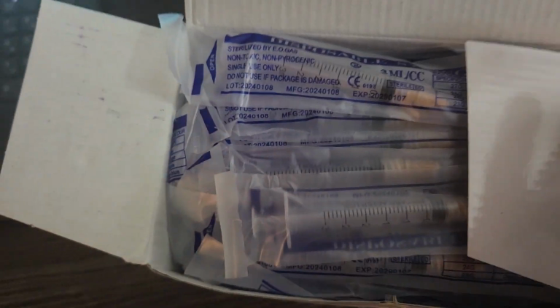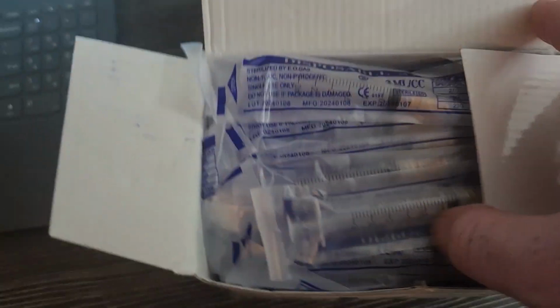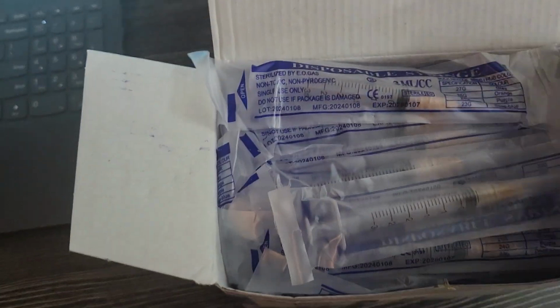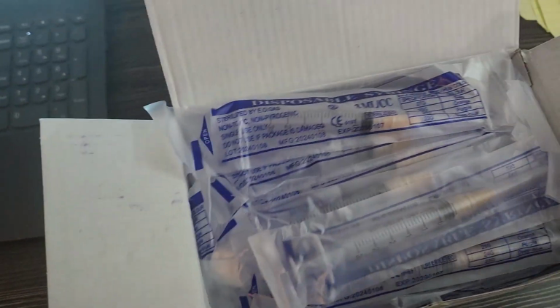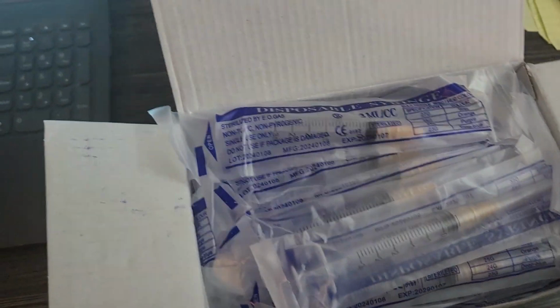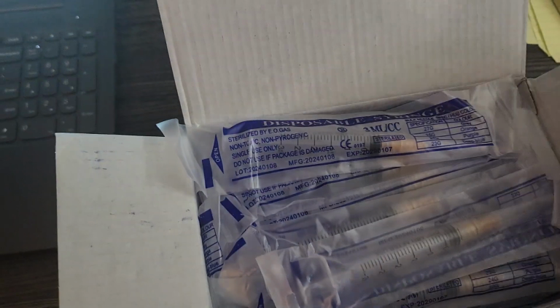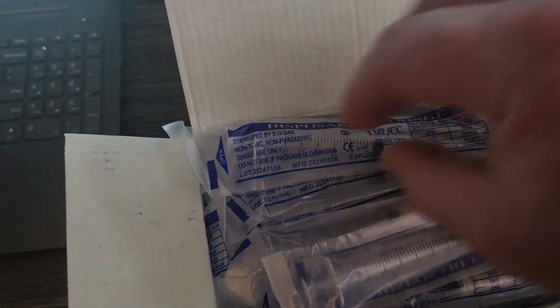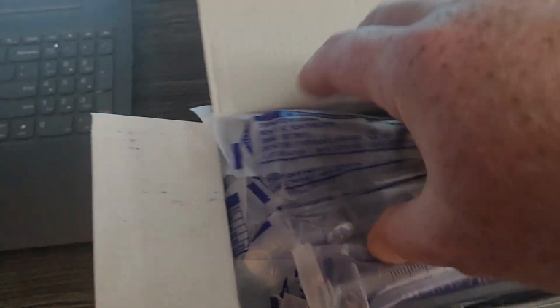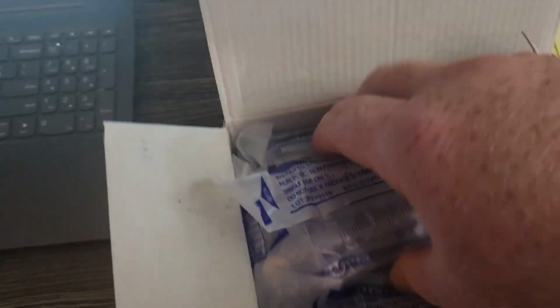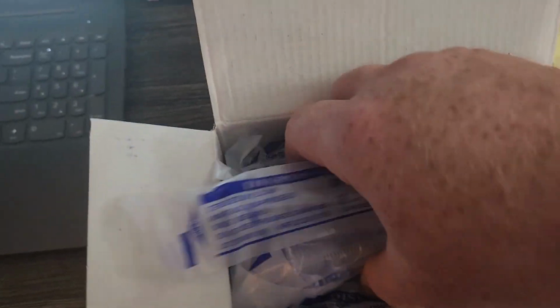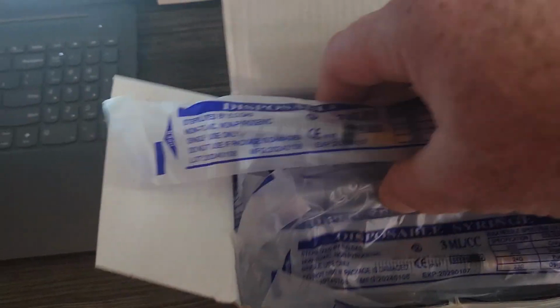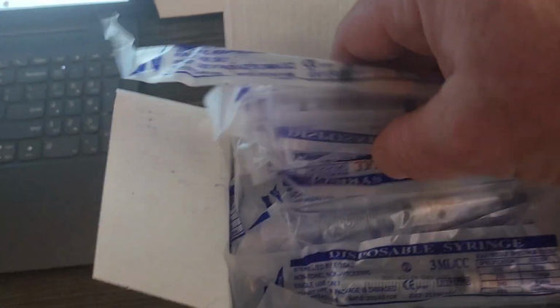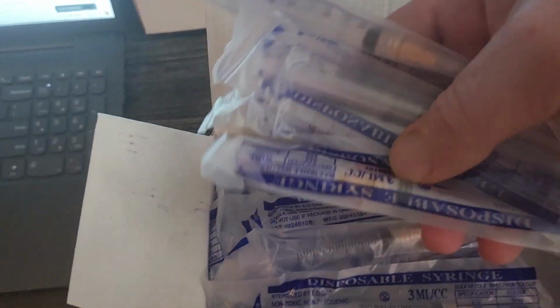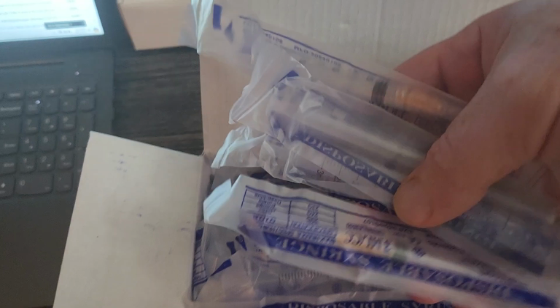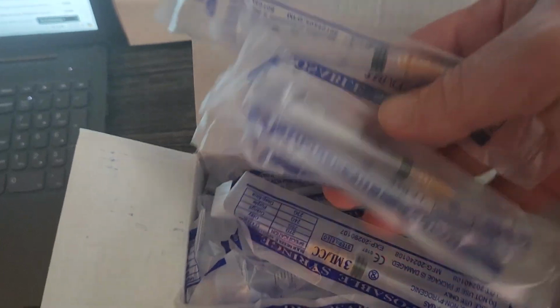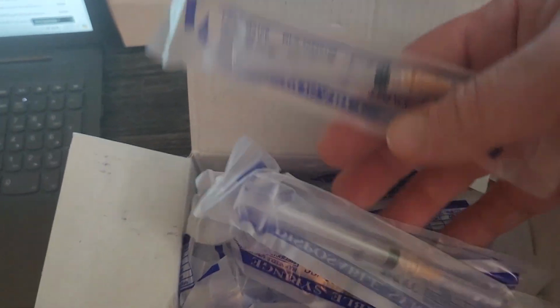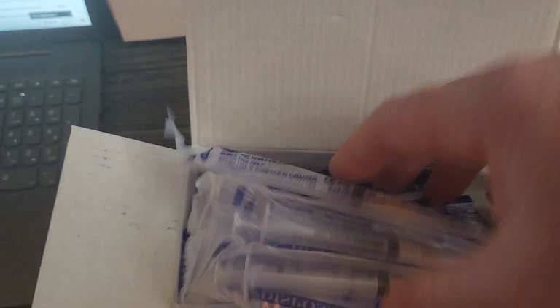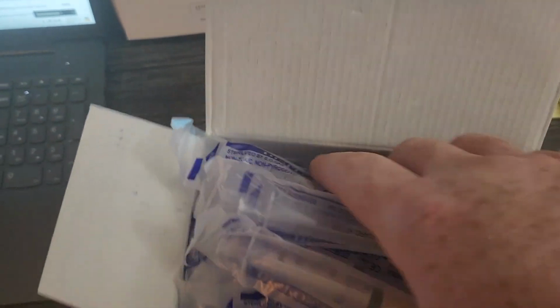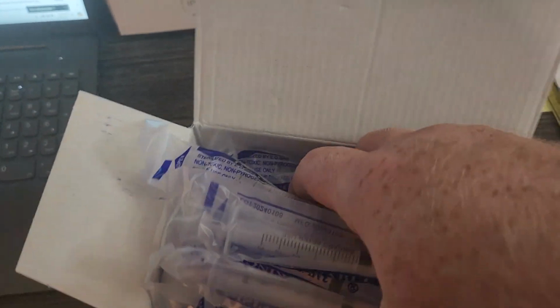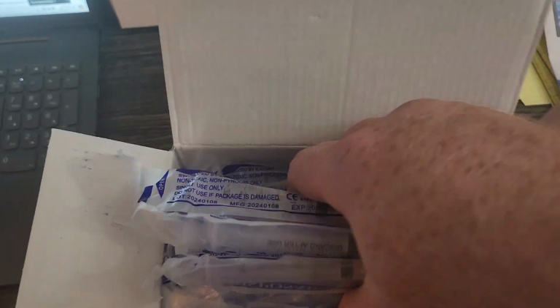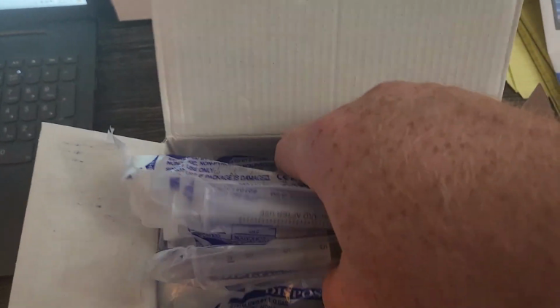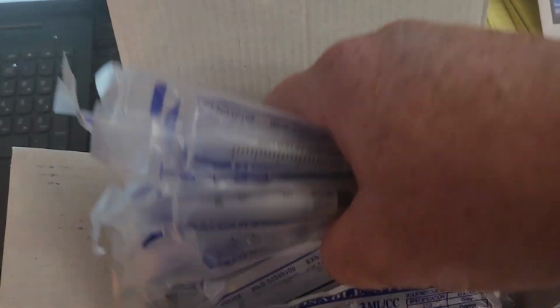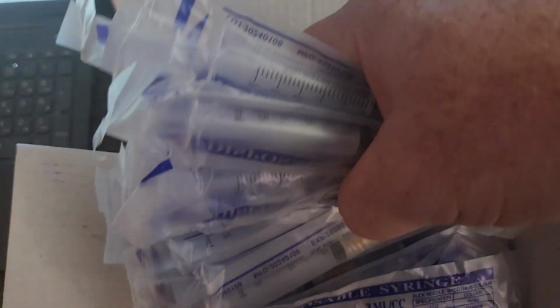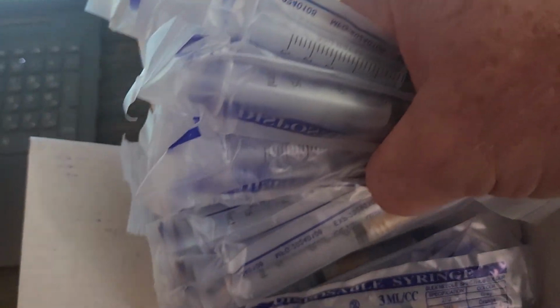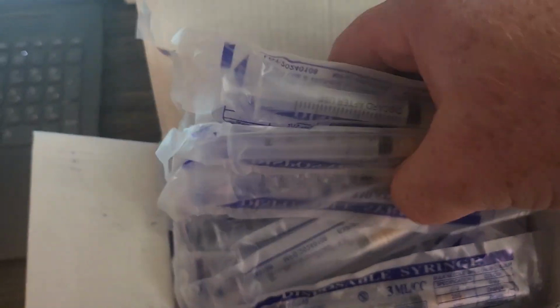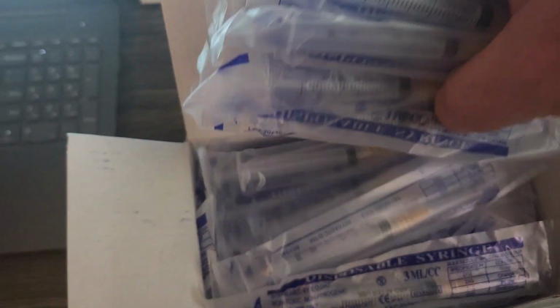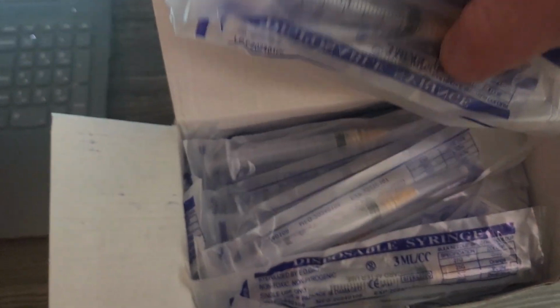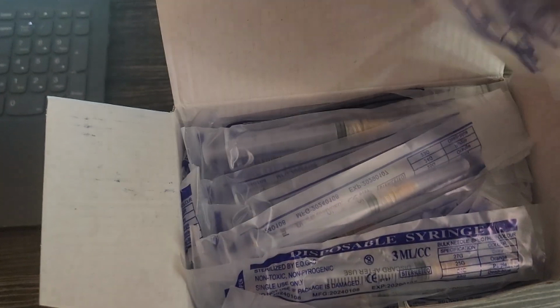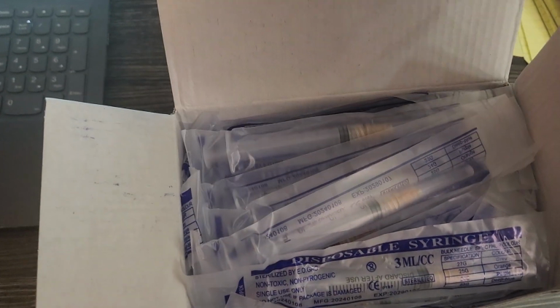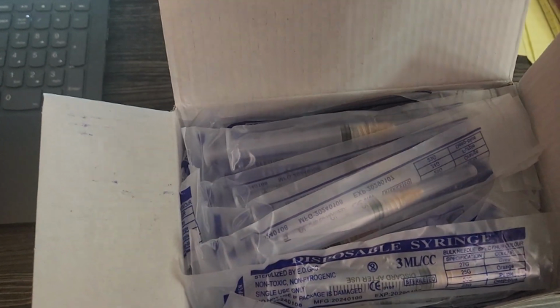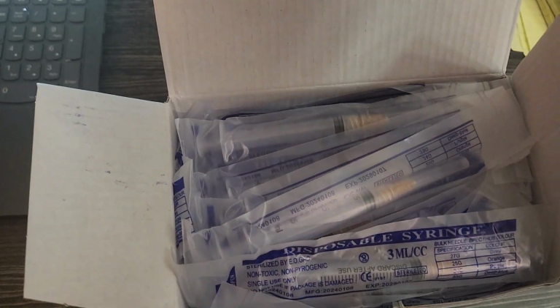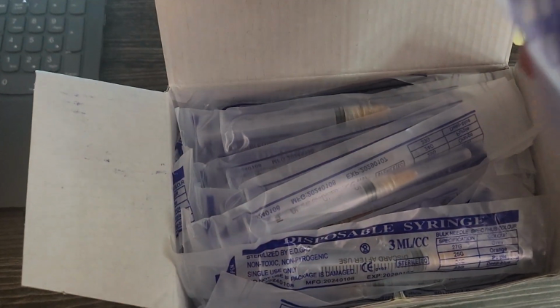Something that I like too is that these are very loose, so easy to store. It's a 100 pack.